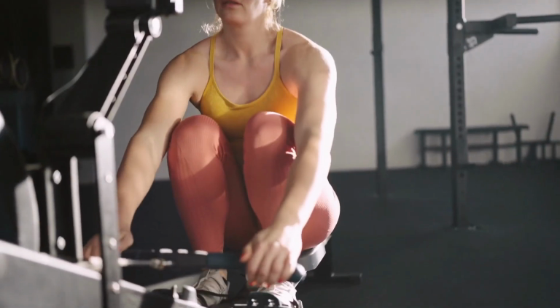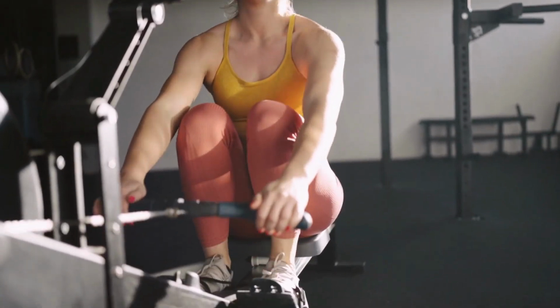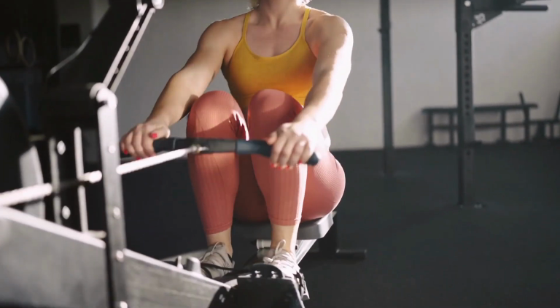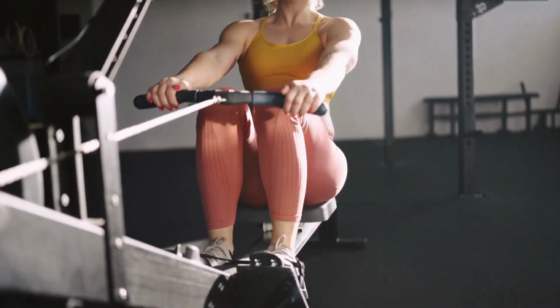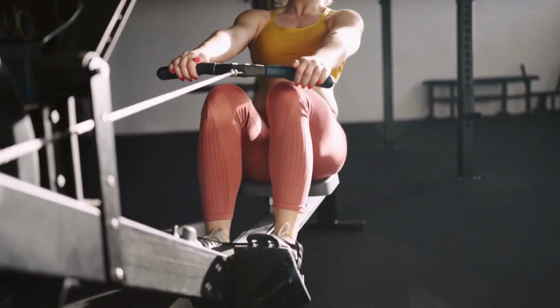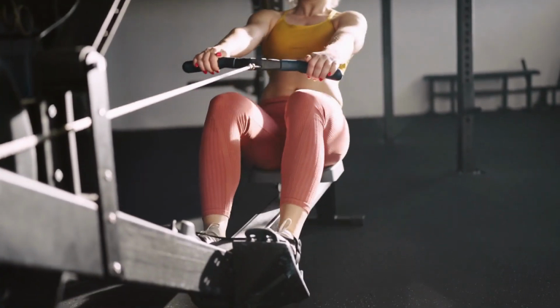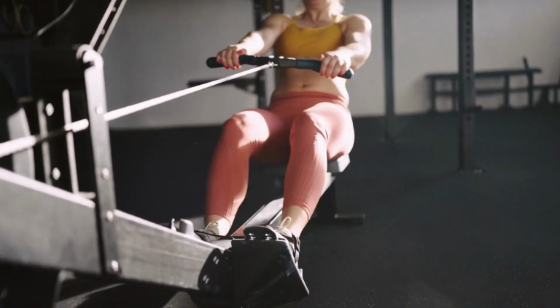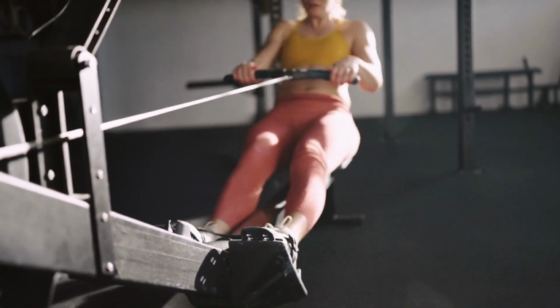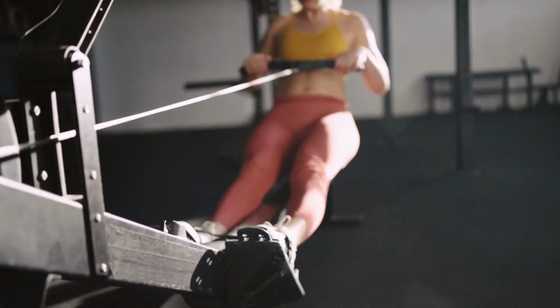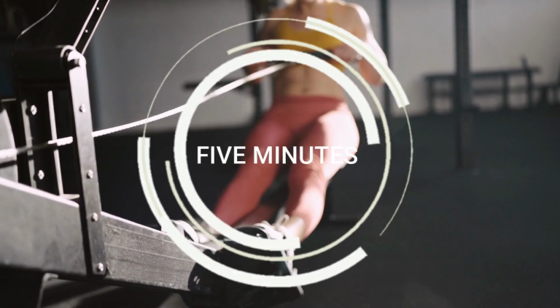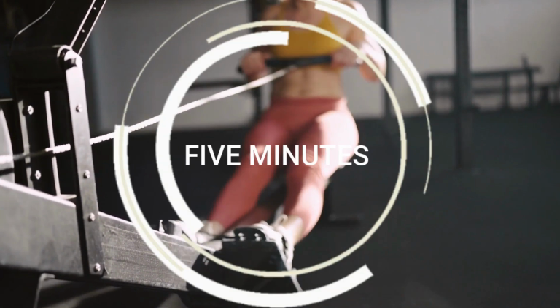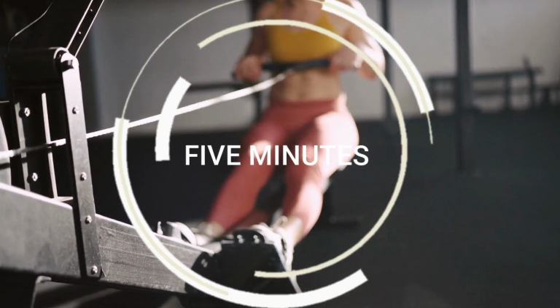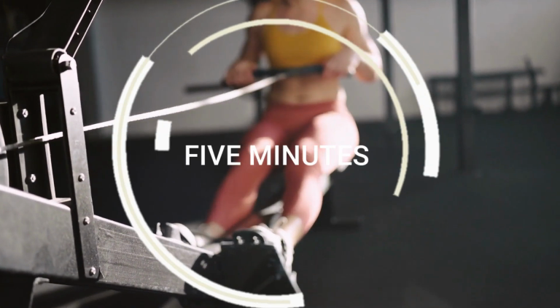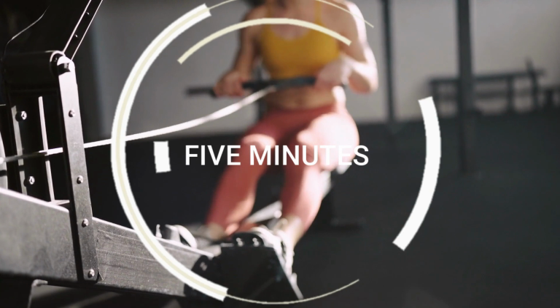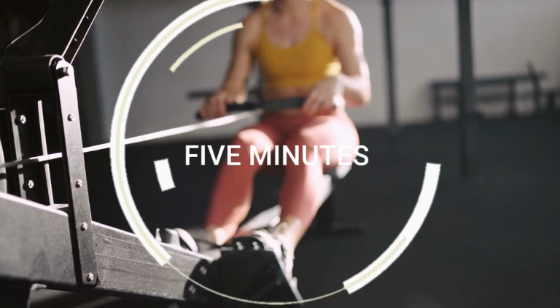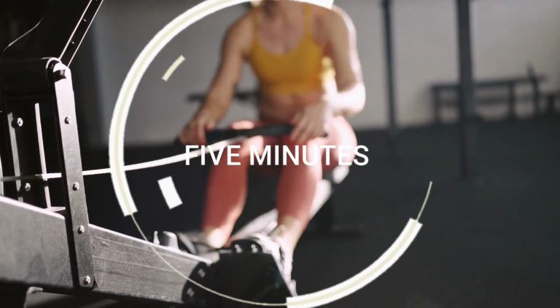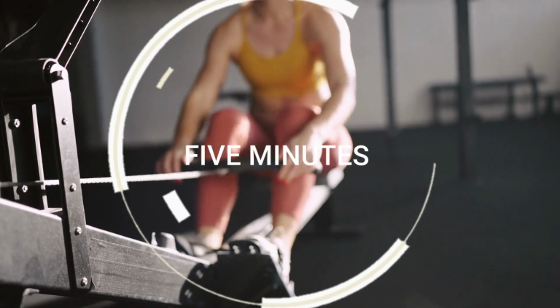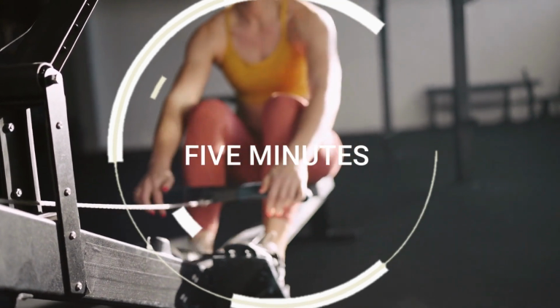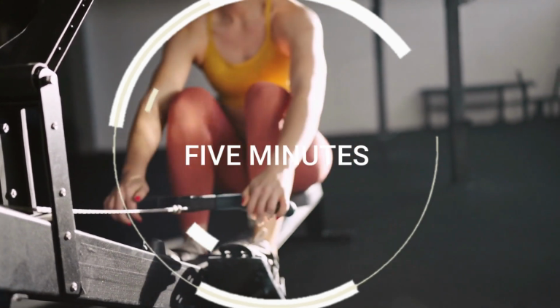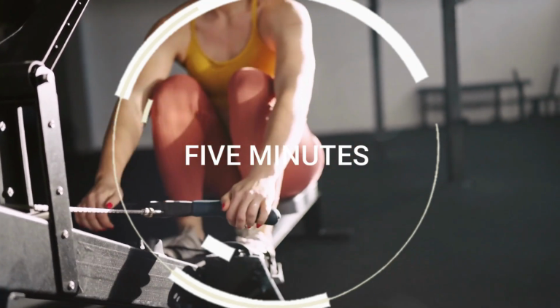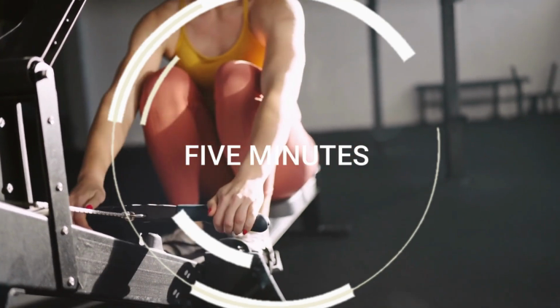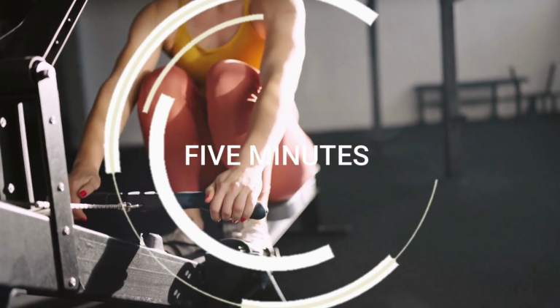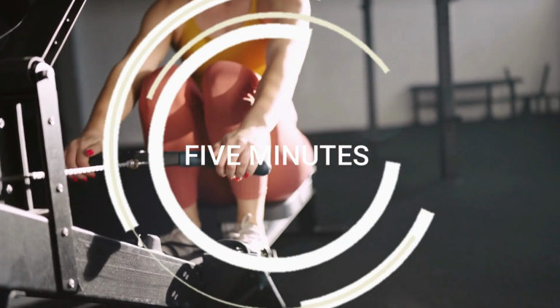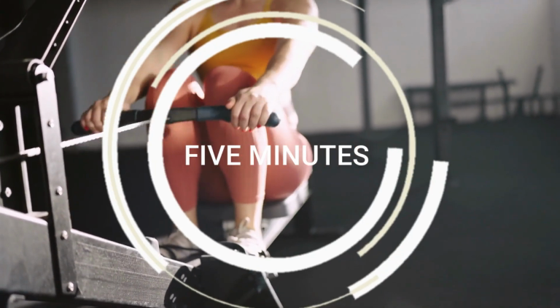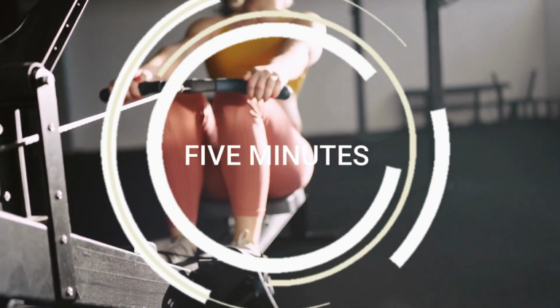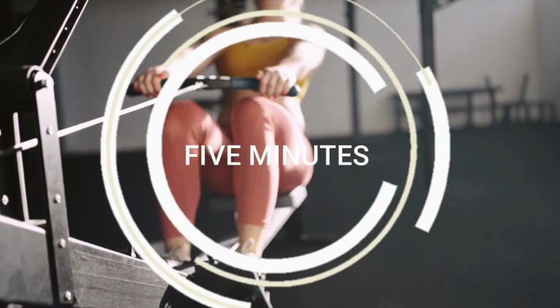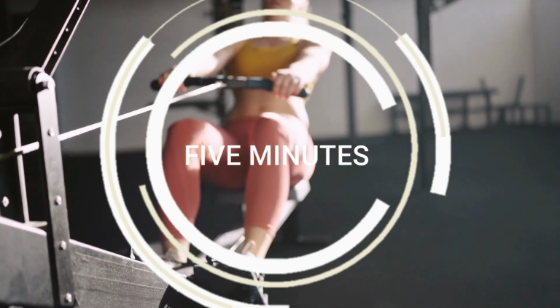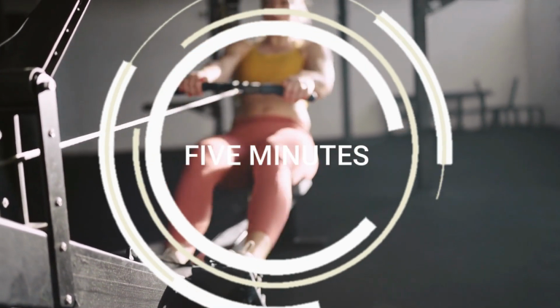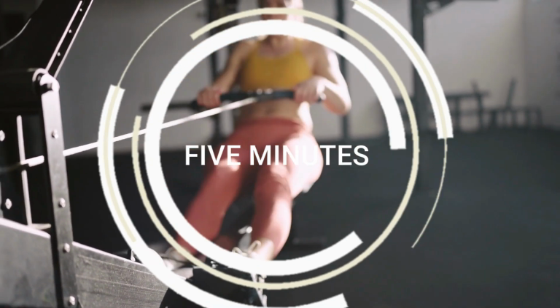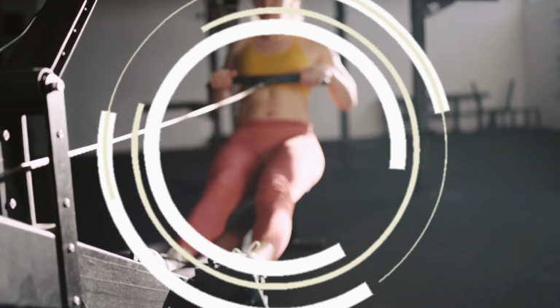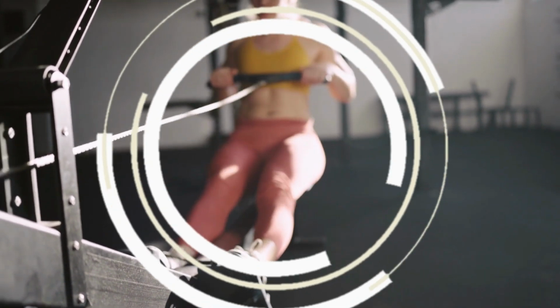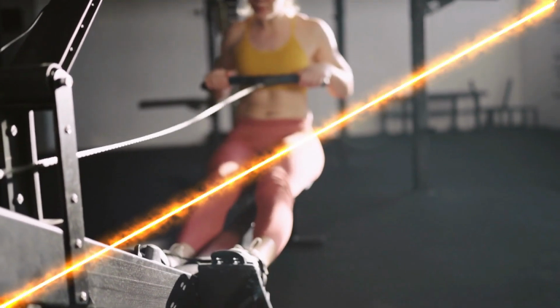Do 5 minutes of warm-up, followed by 5 minutes of intense interval training — 10-second sprint, 50 seconds taking it leisurely.